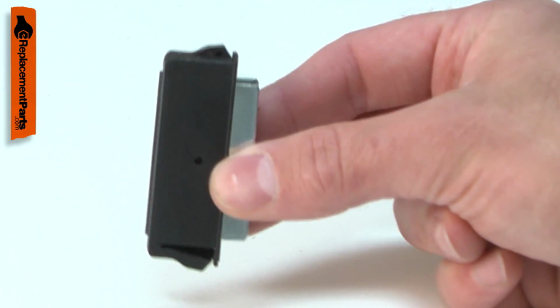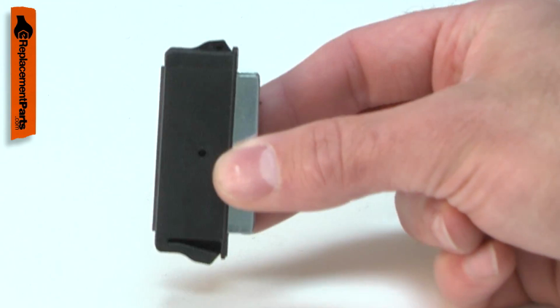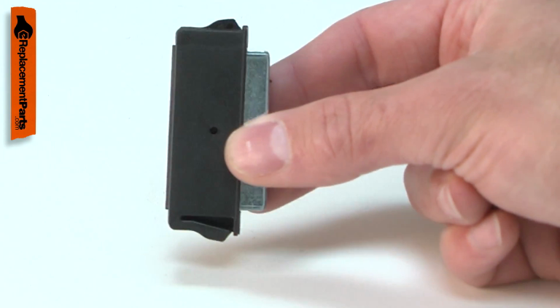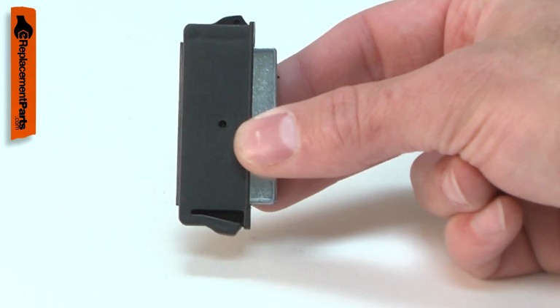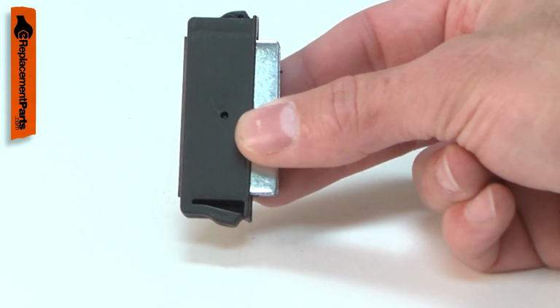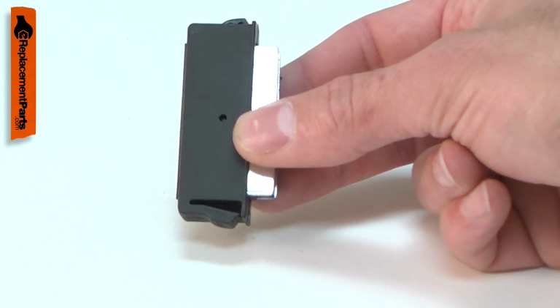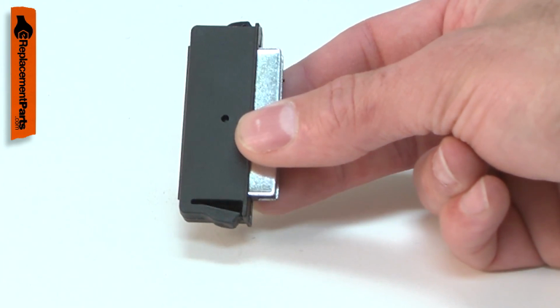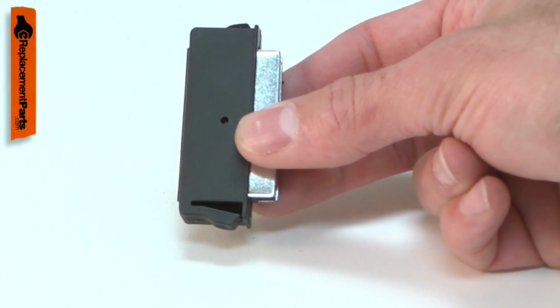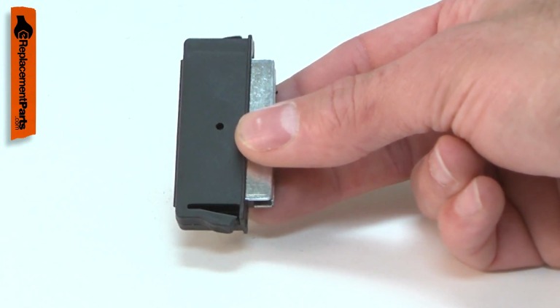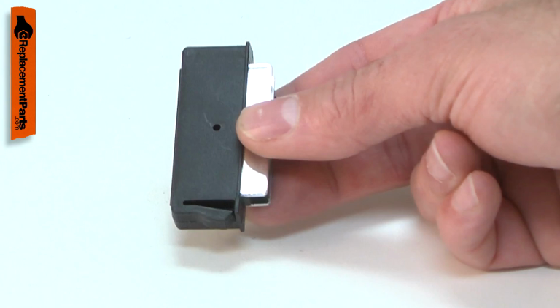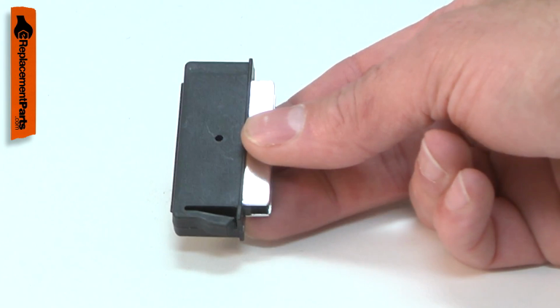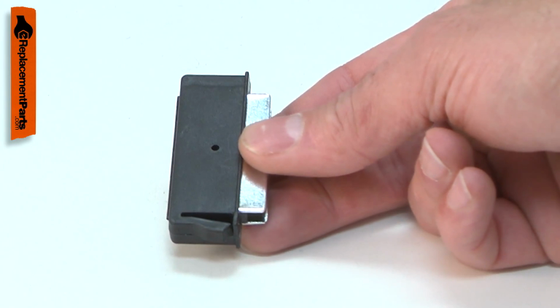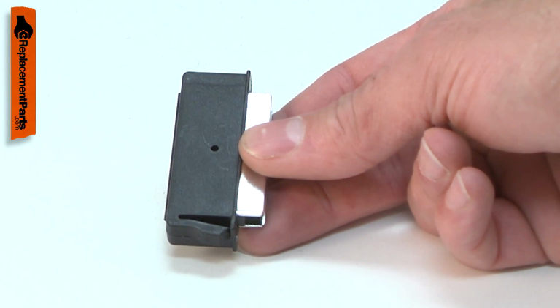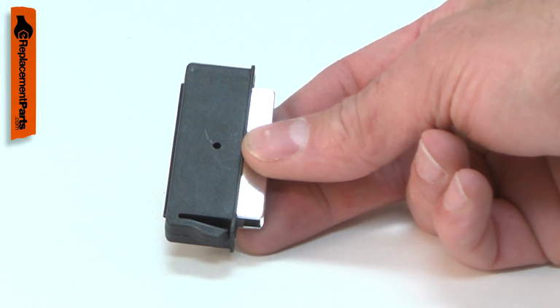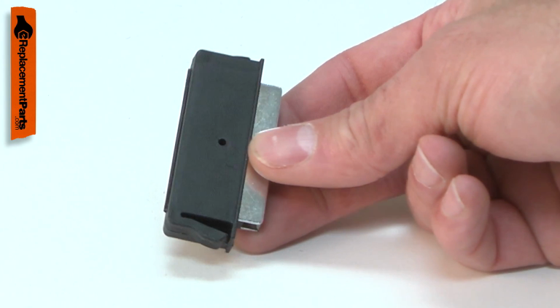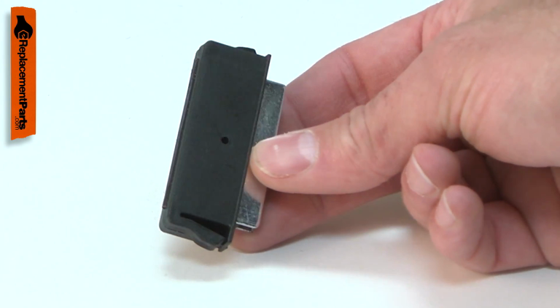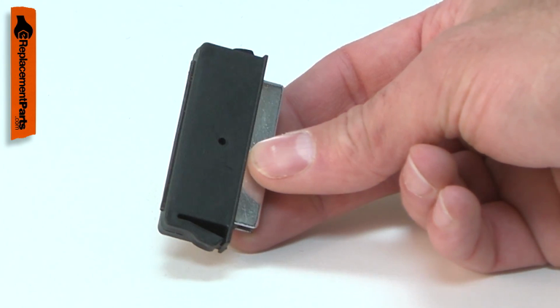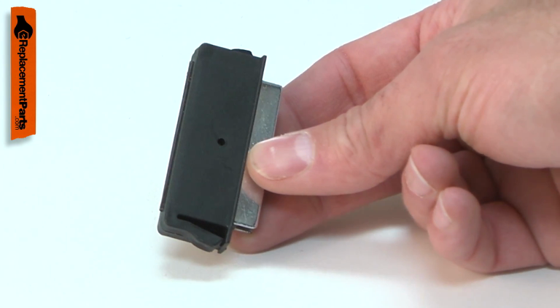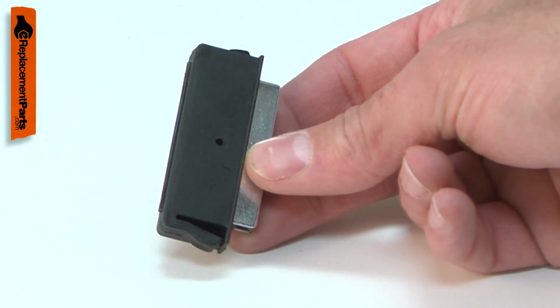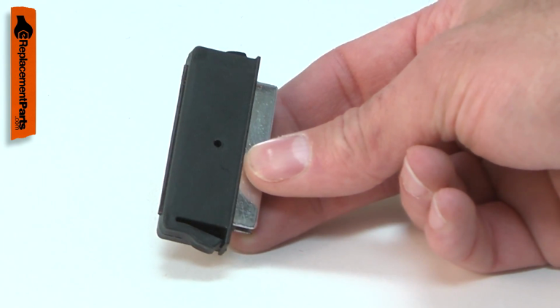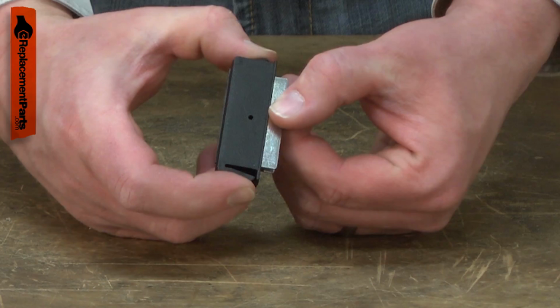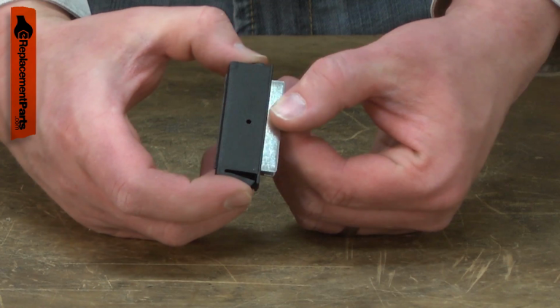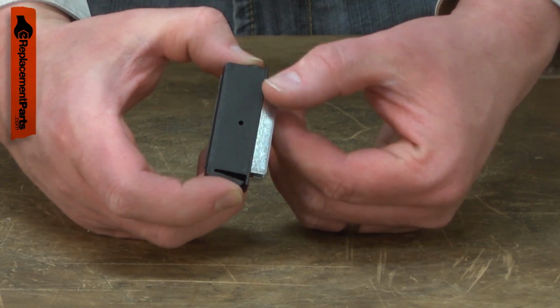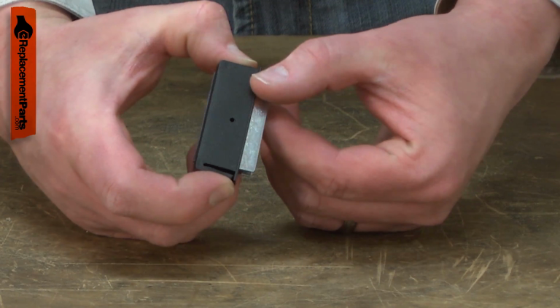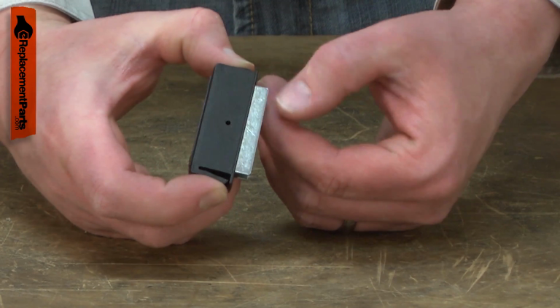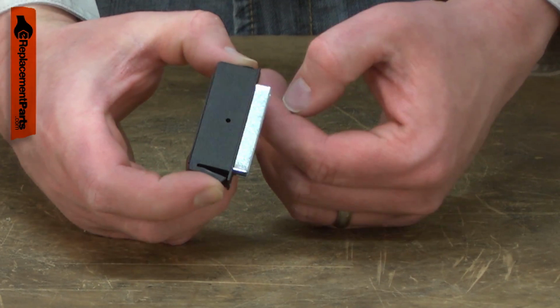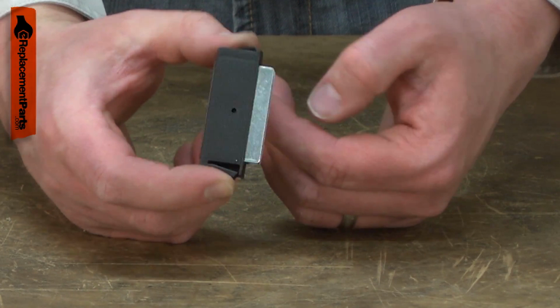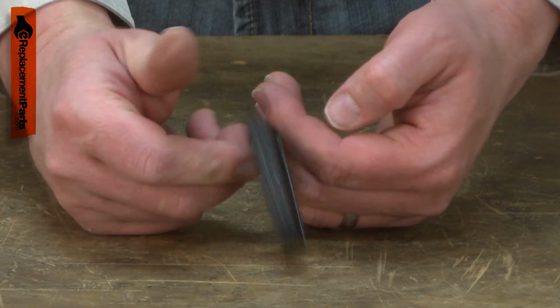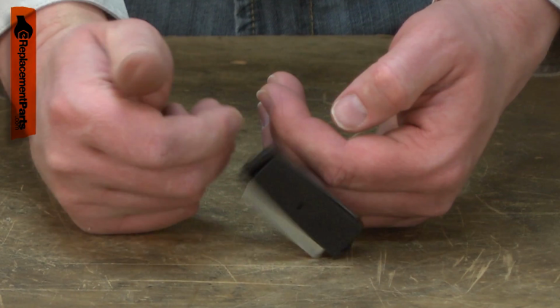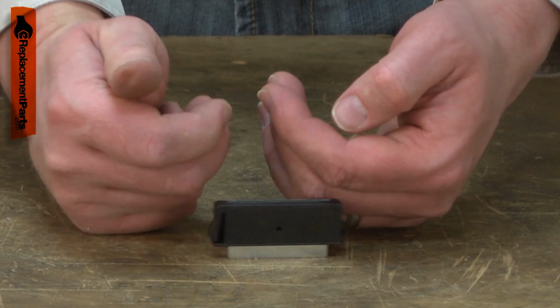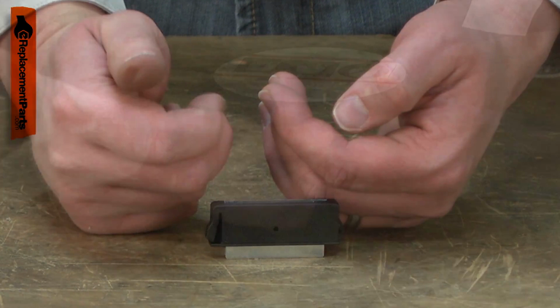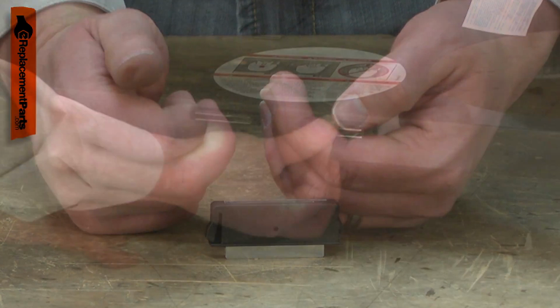The magnet housing is made of plastic and it attaches to the cabinet with clips. If a clip breaks, the magnet may fall off.